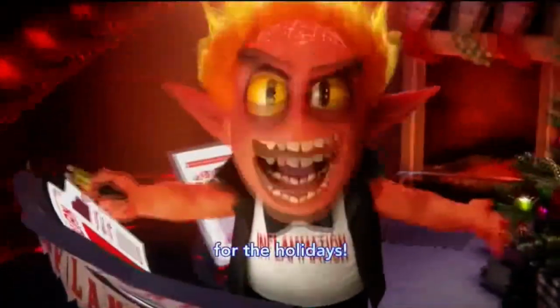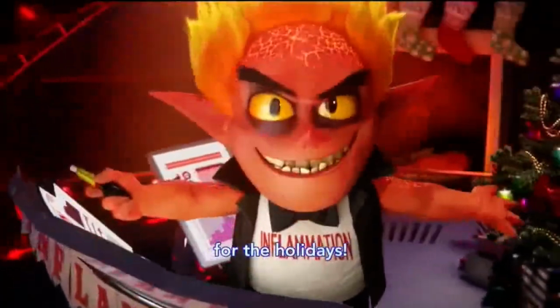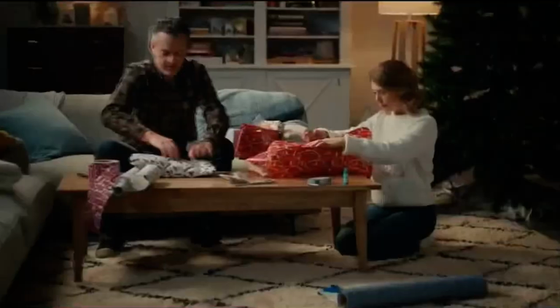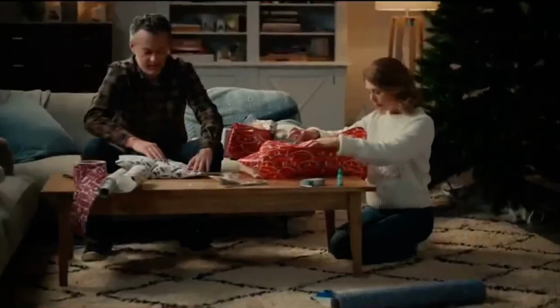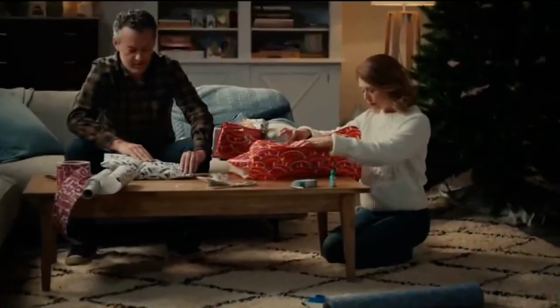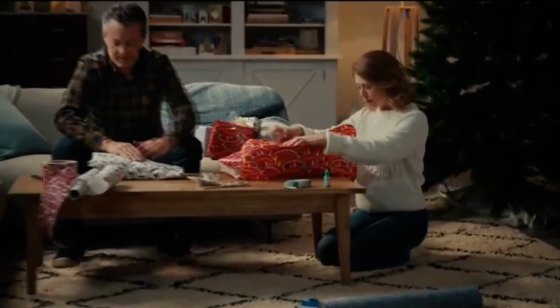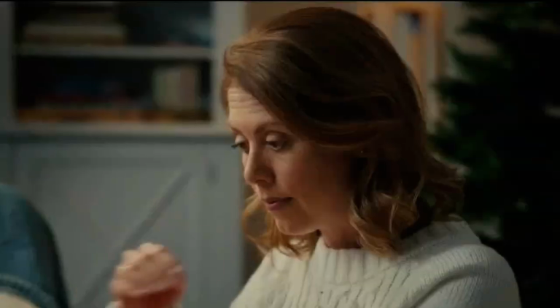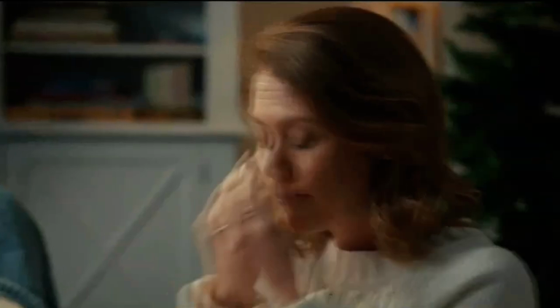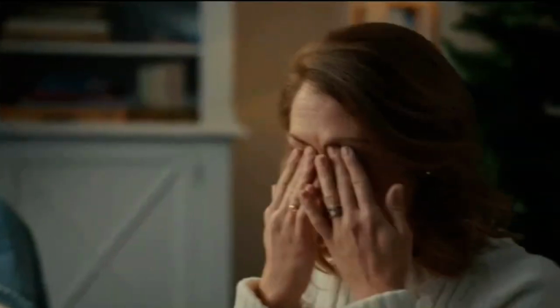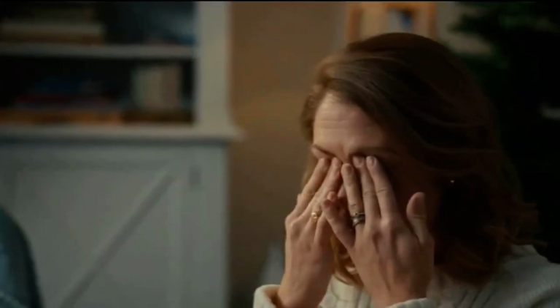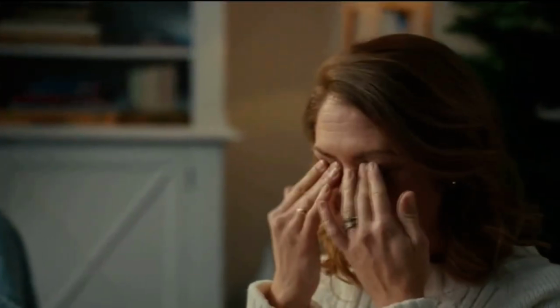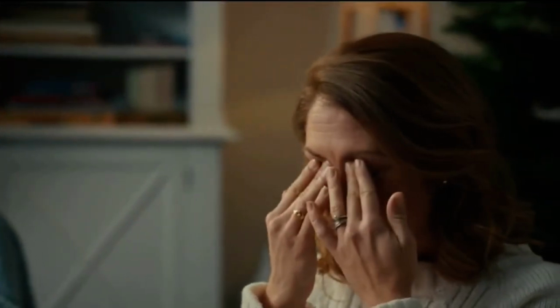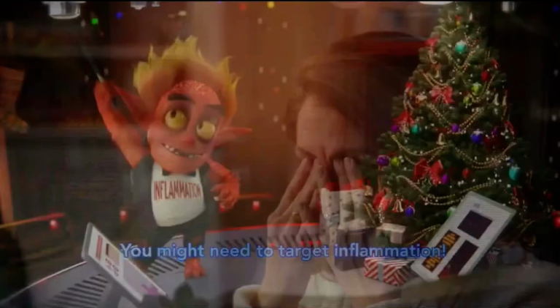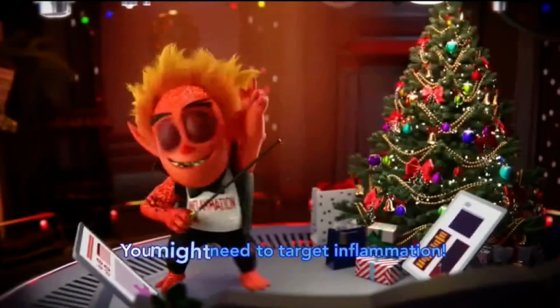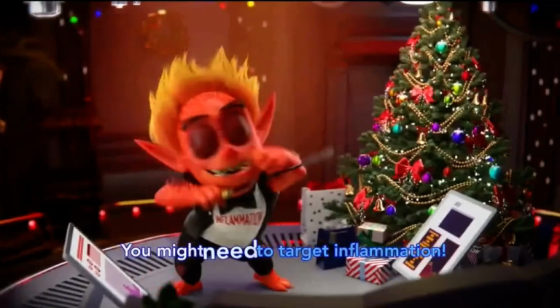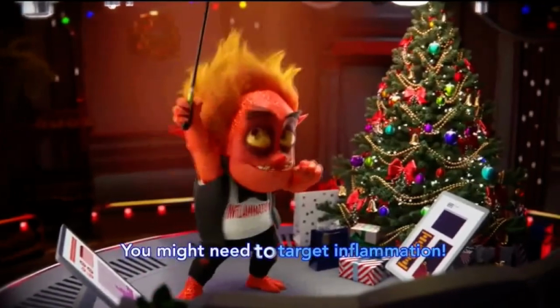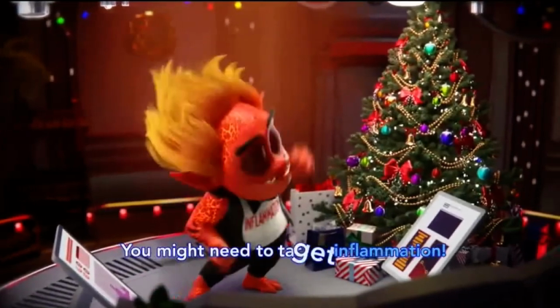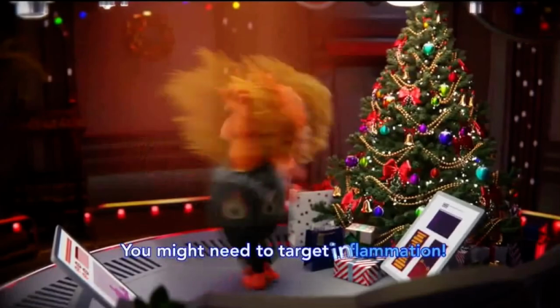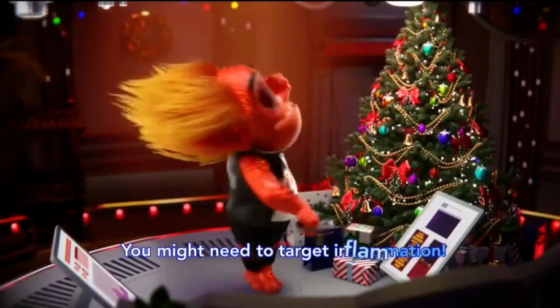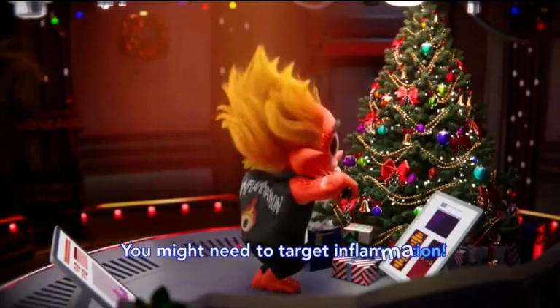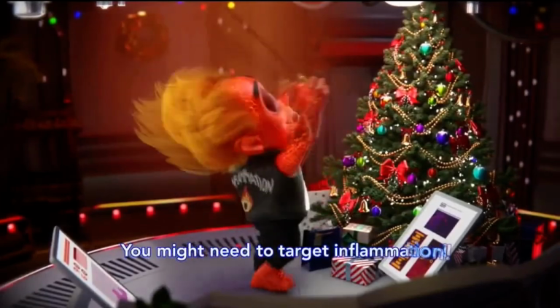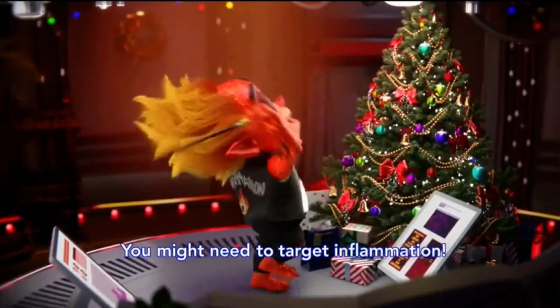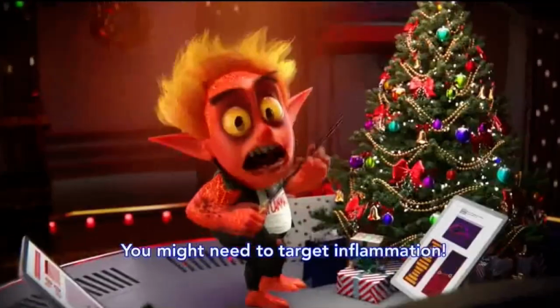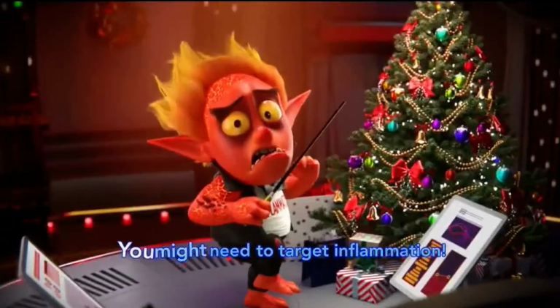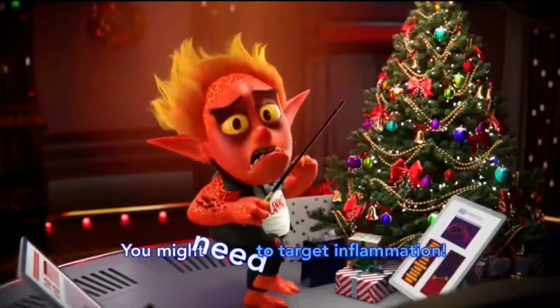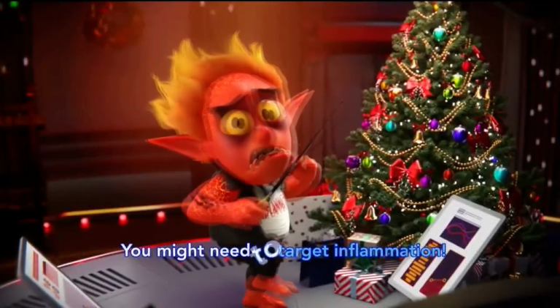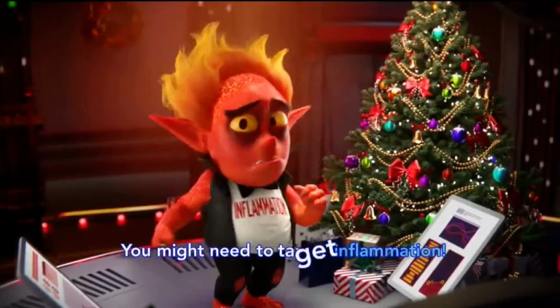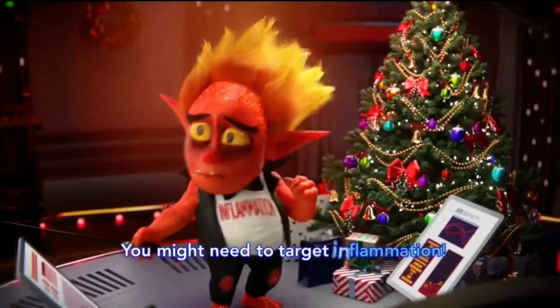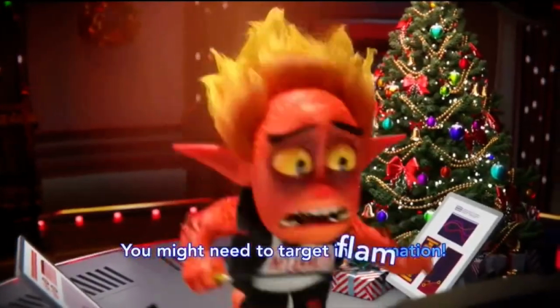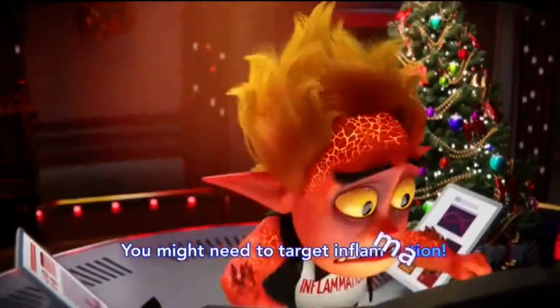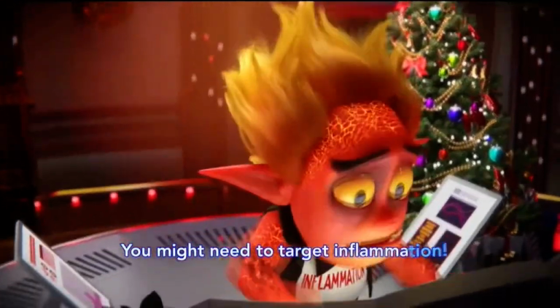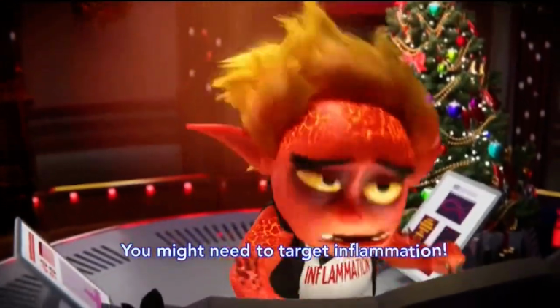If your dry eye symptoms keep coming back... What? No!